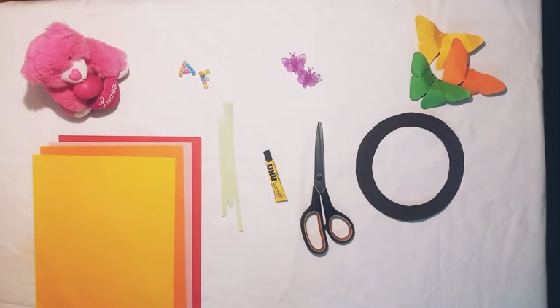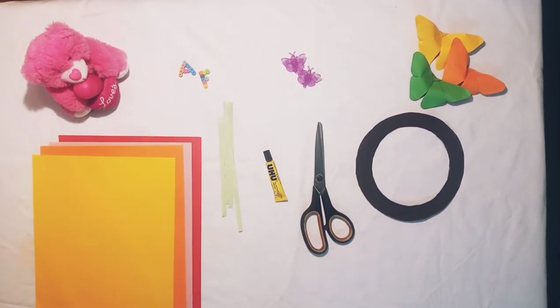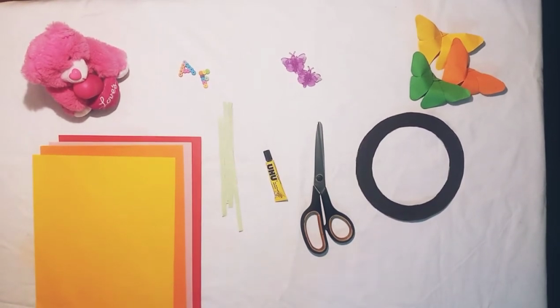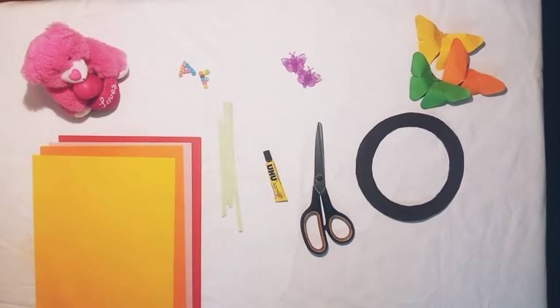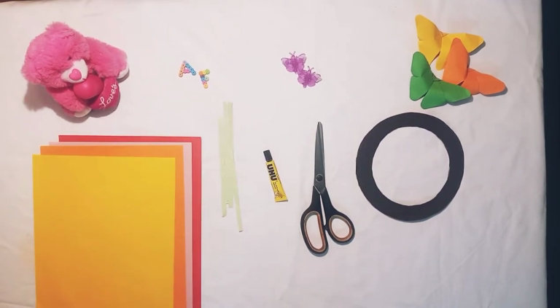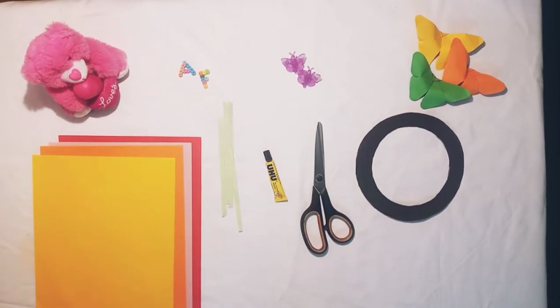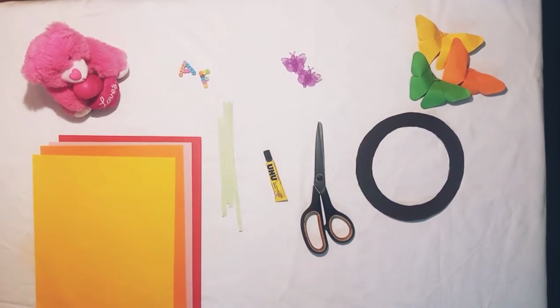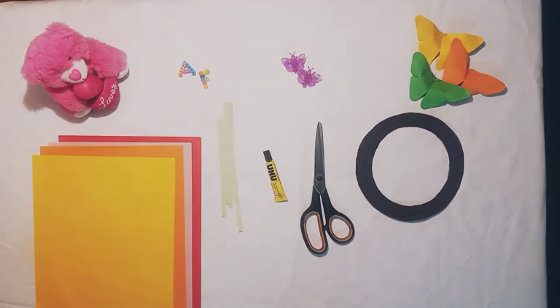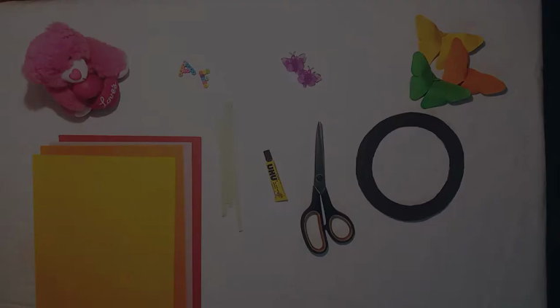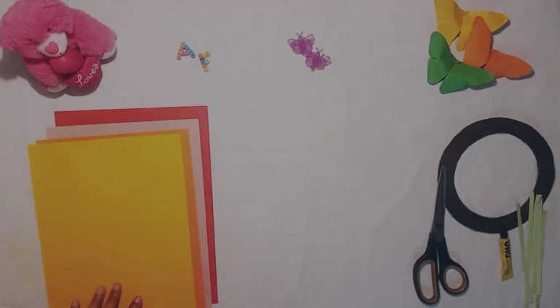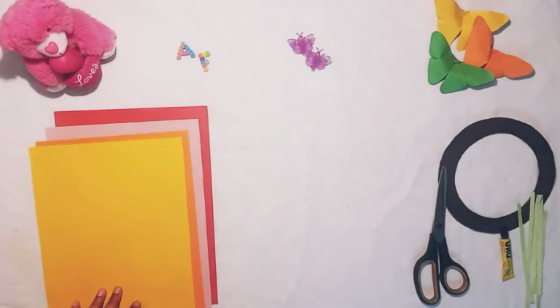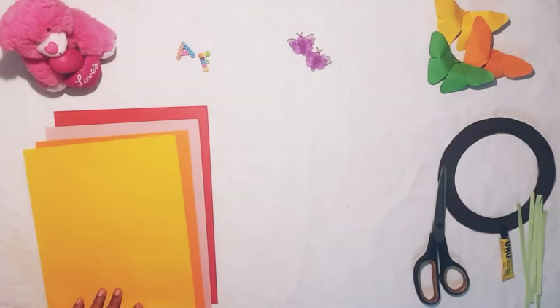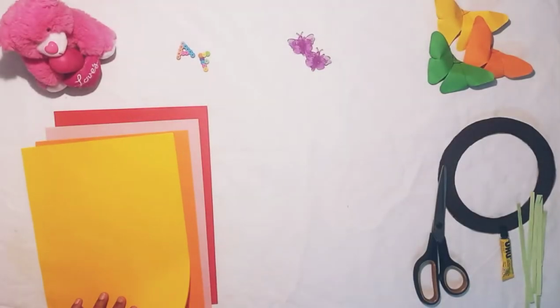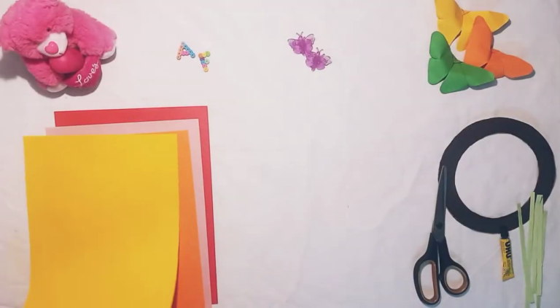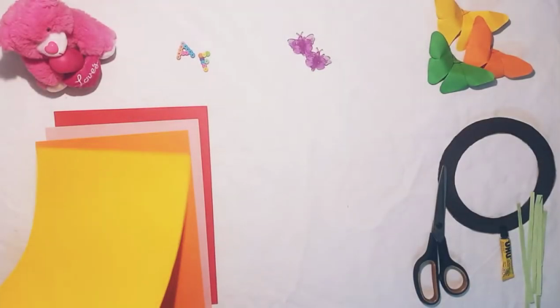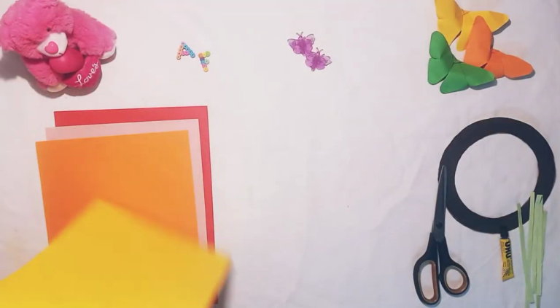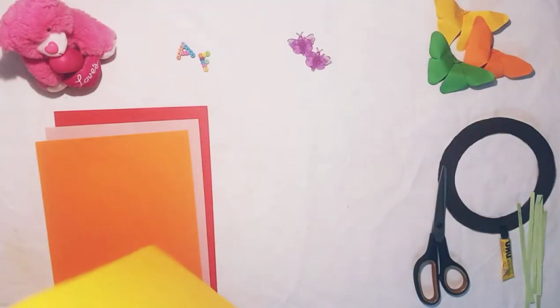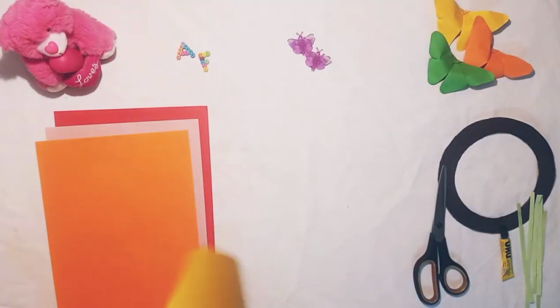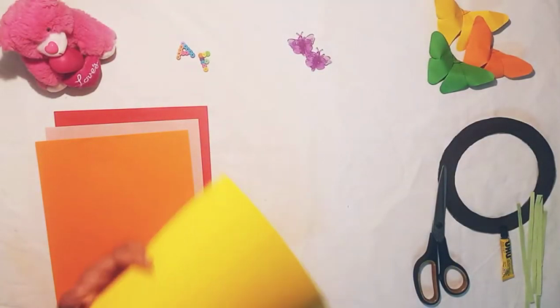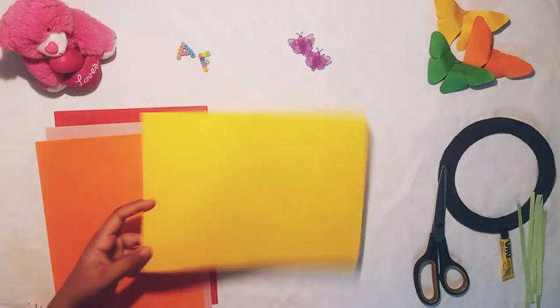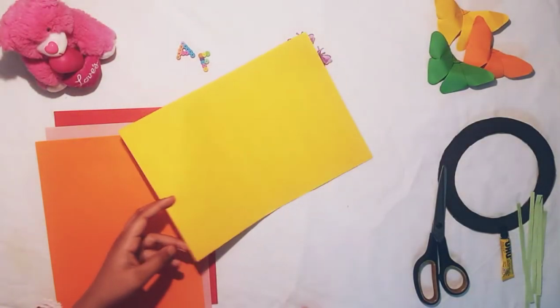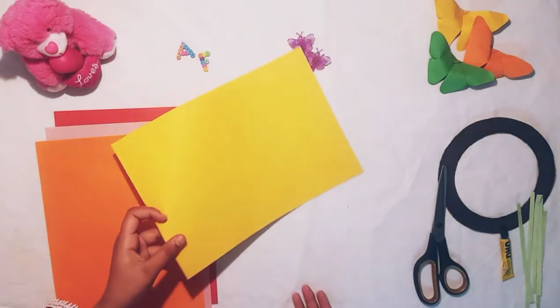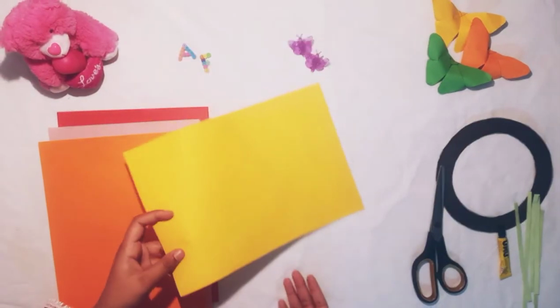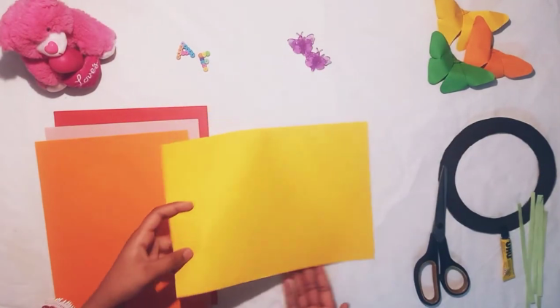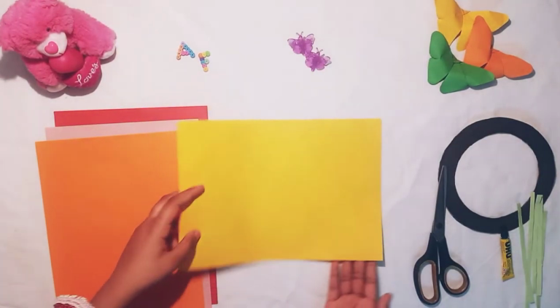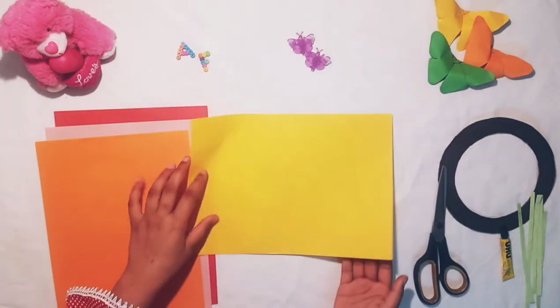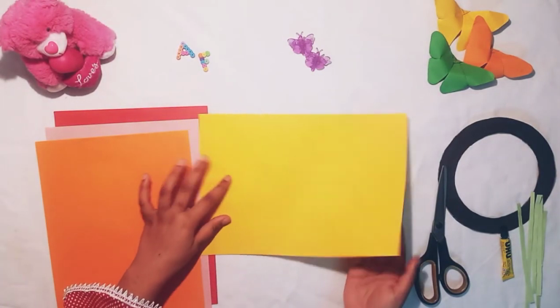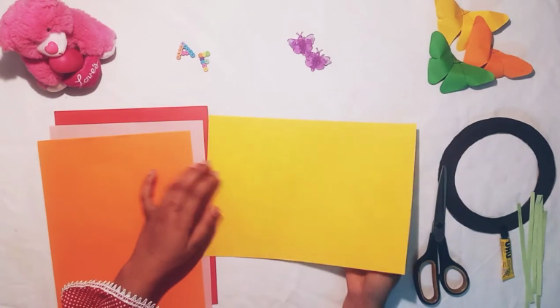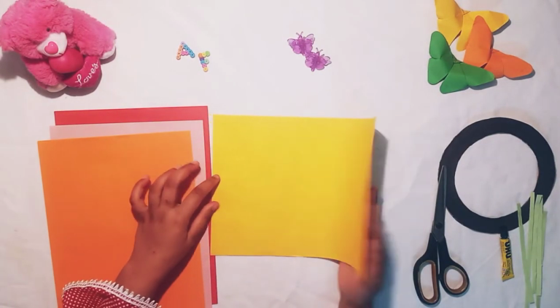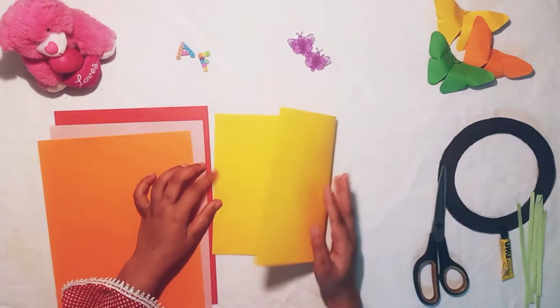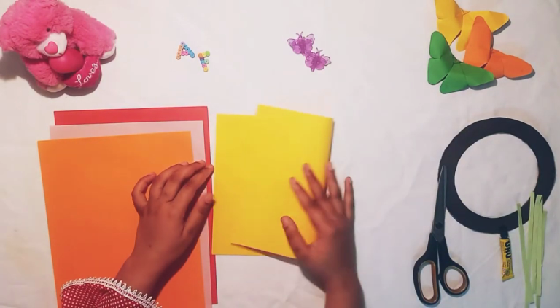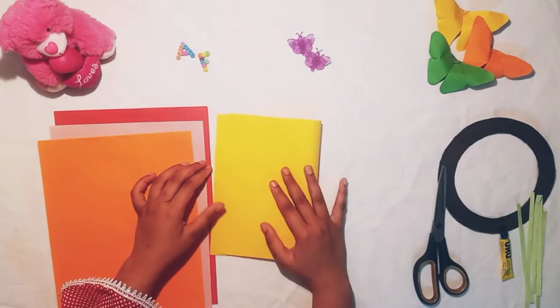So let's begin. First of all we are going to make a flower, and for this we need a paper.